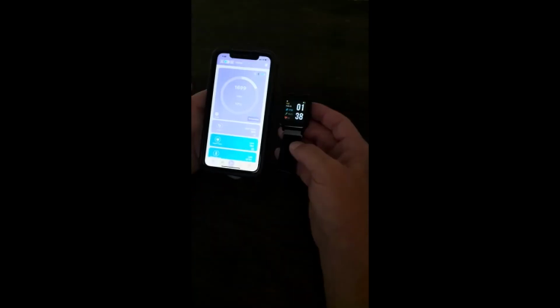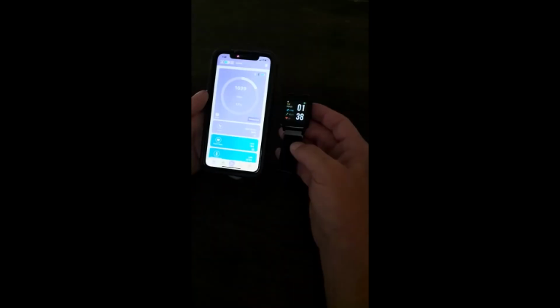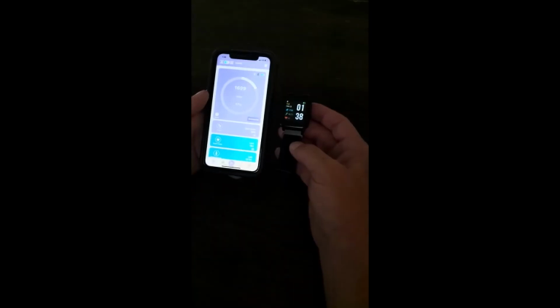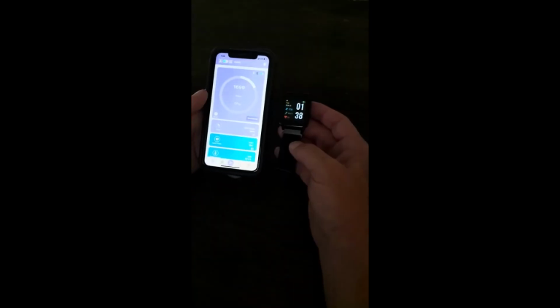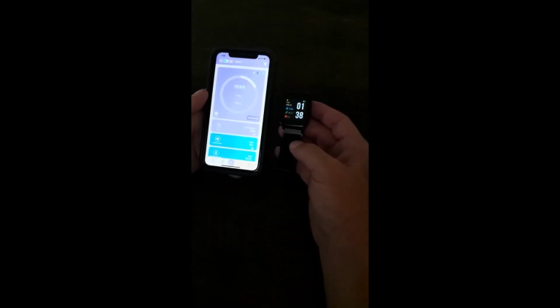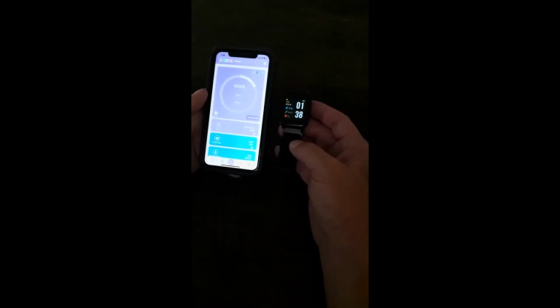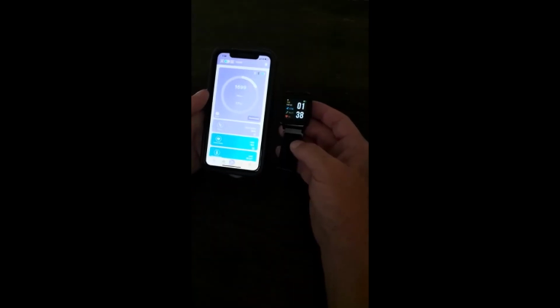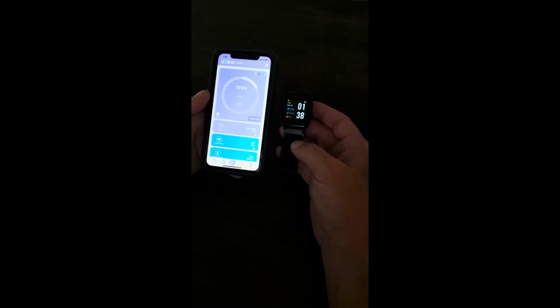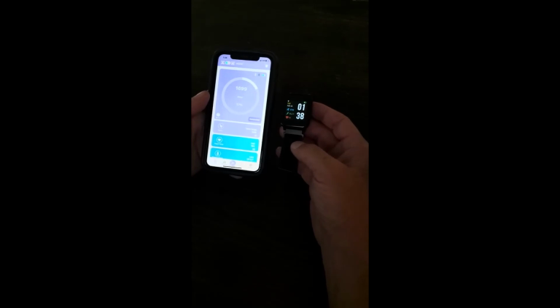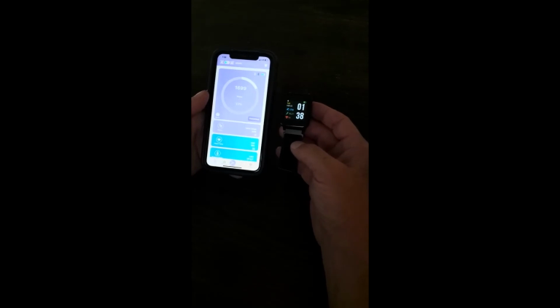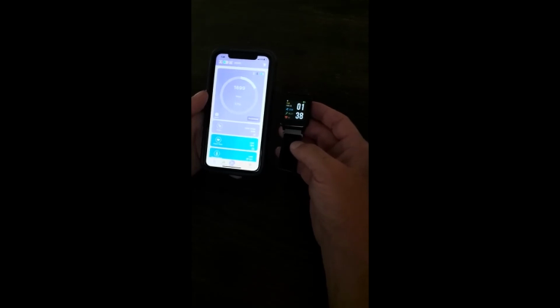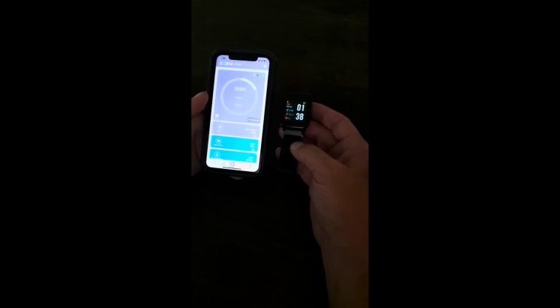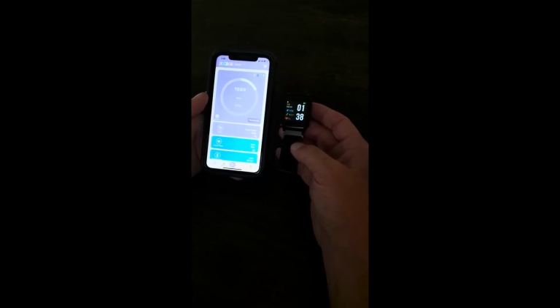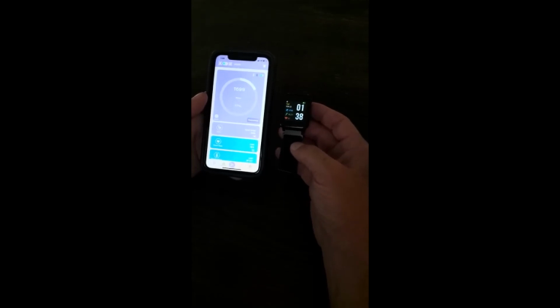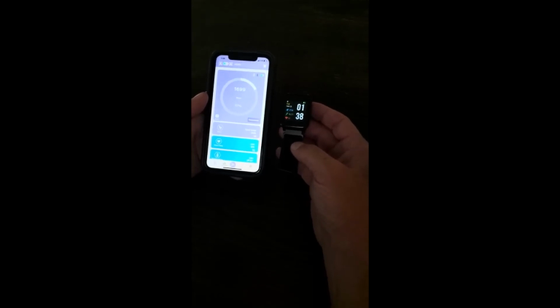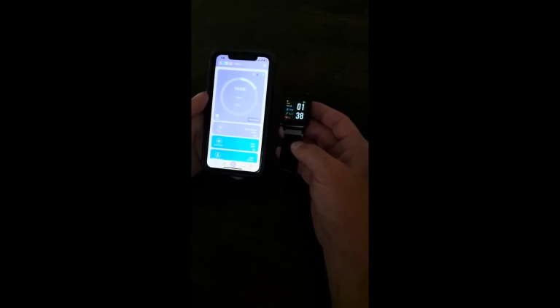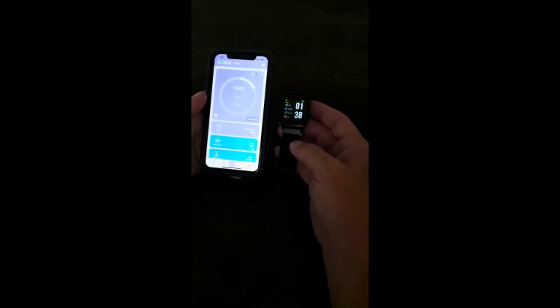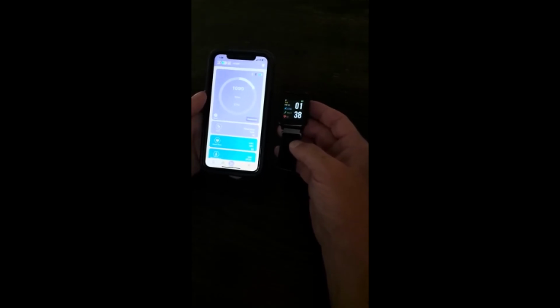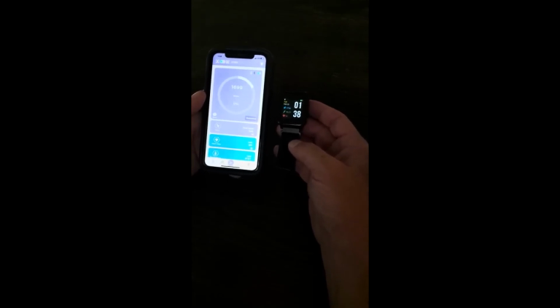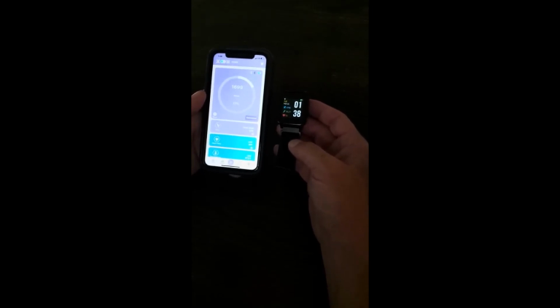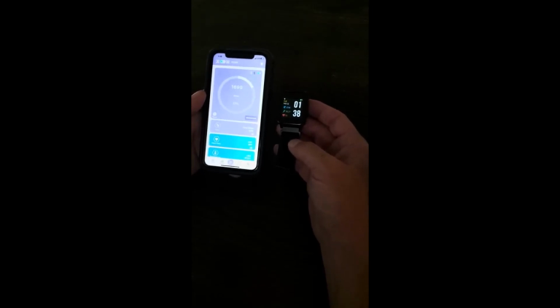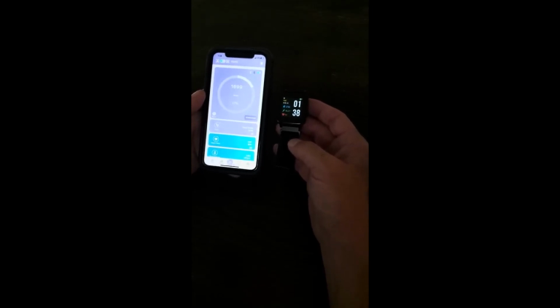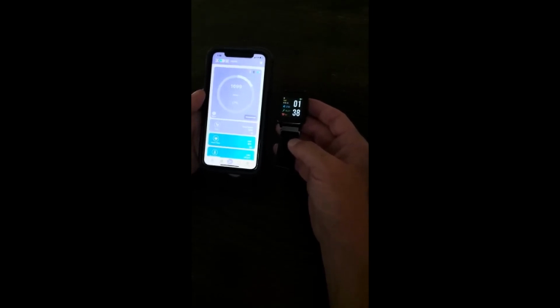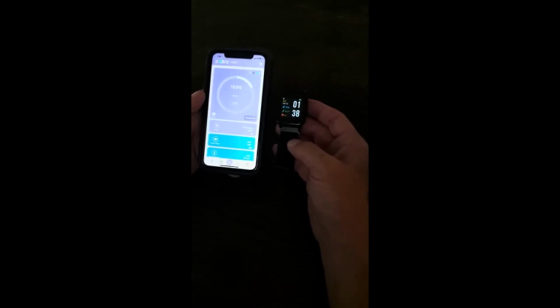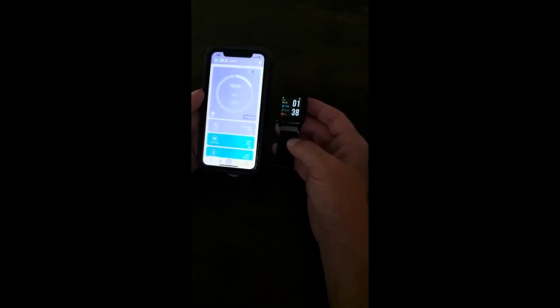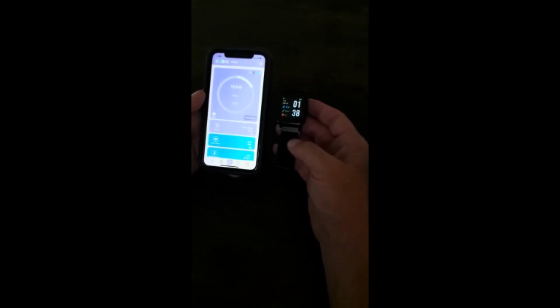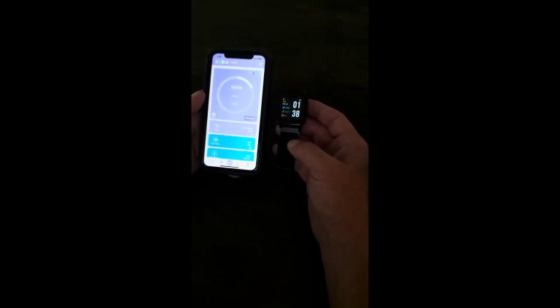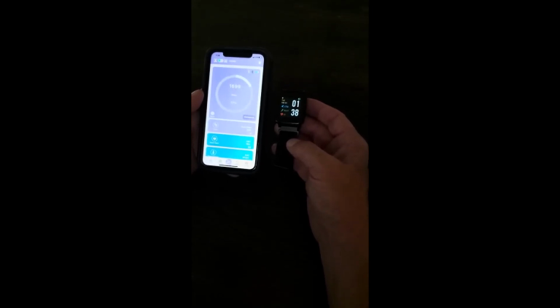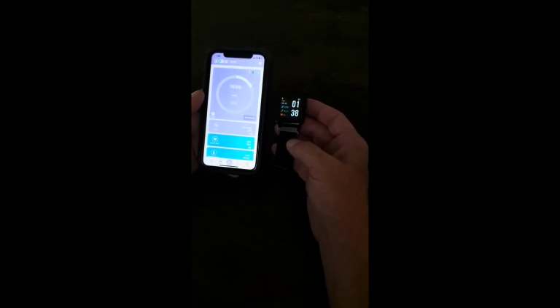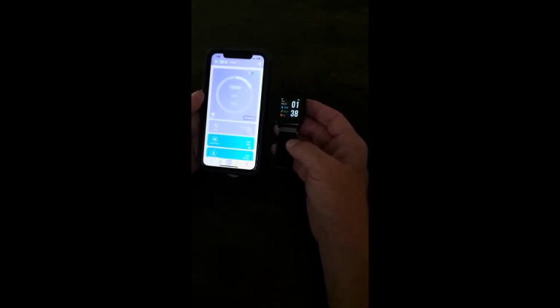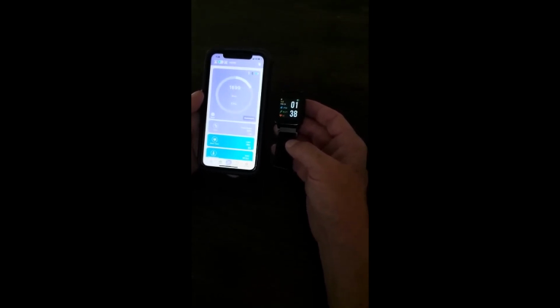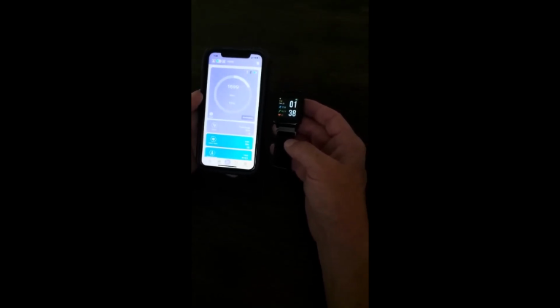Your TAP-2 smartwatch is now paired with your Family Connect app and your health monitoring has begun.